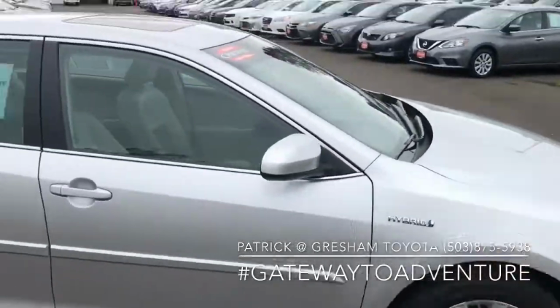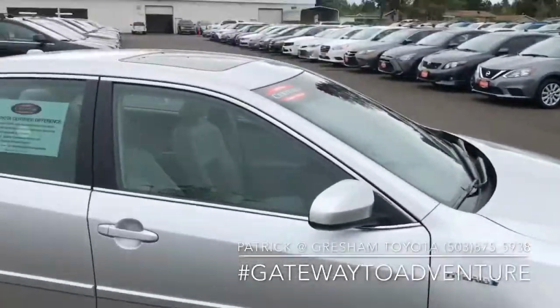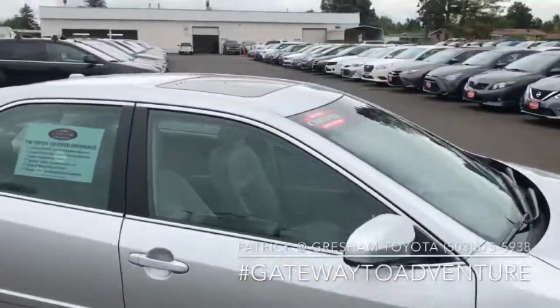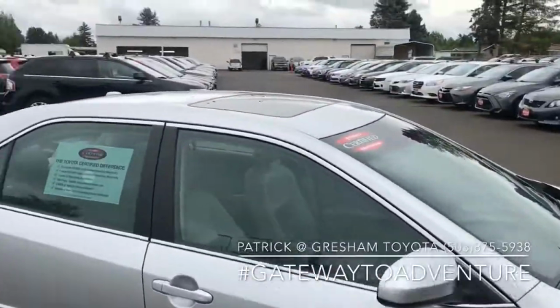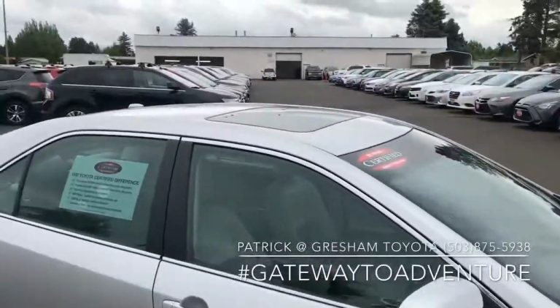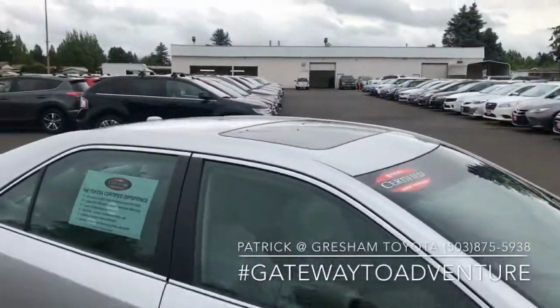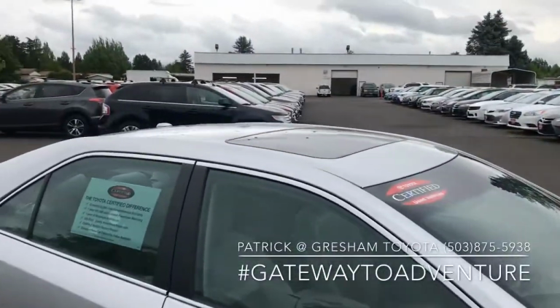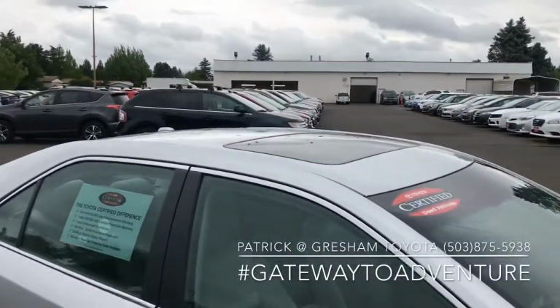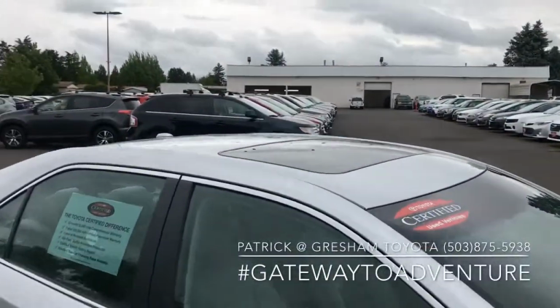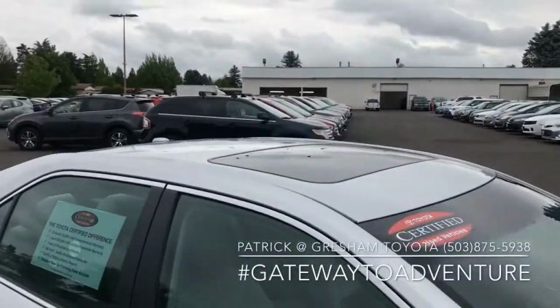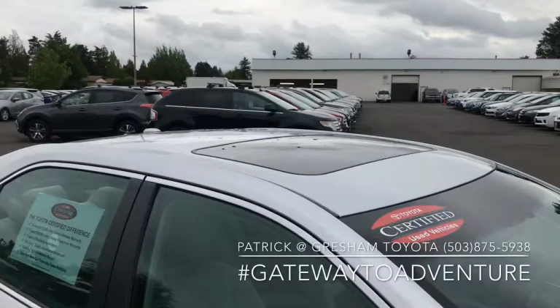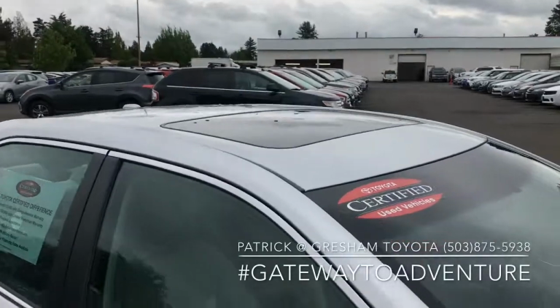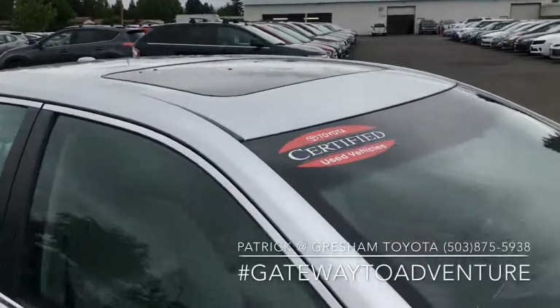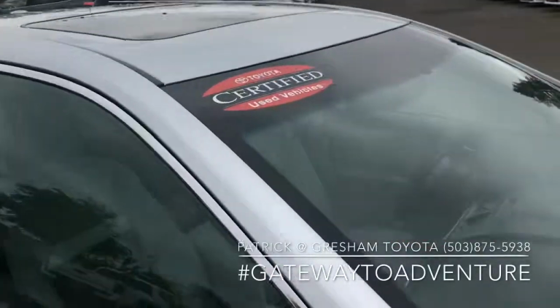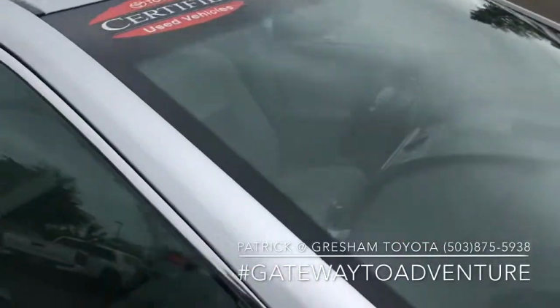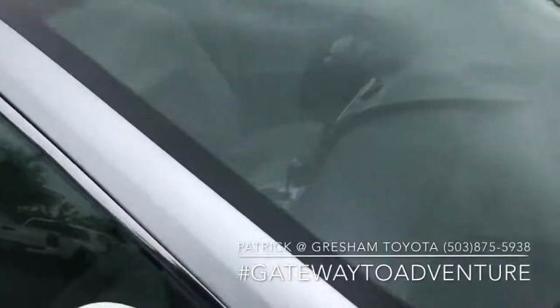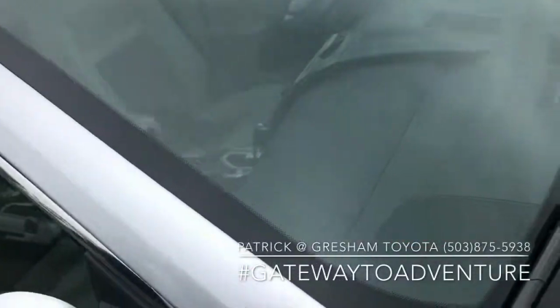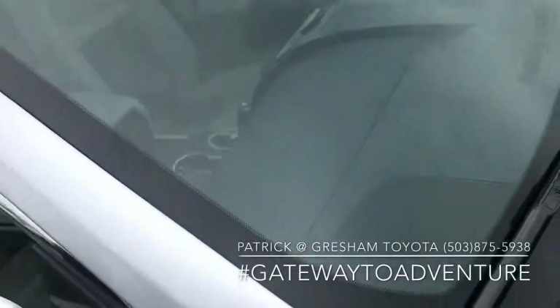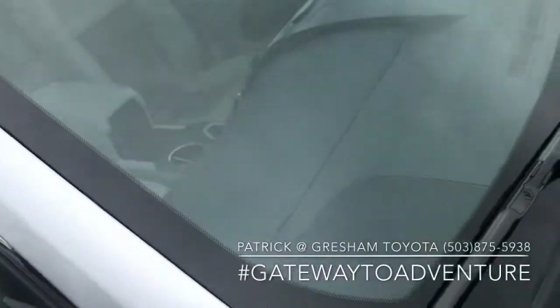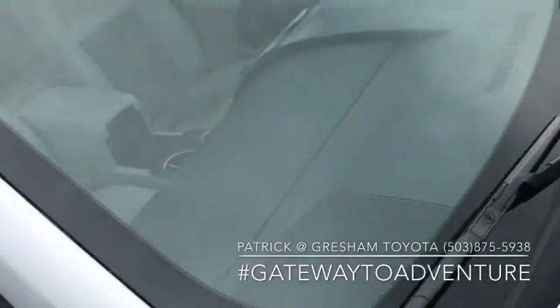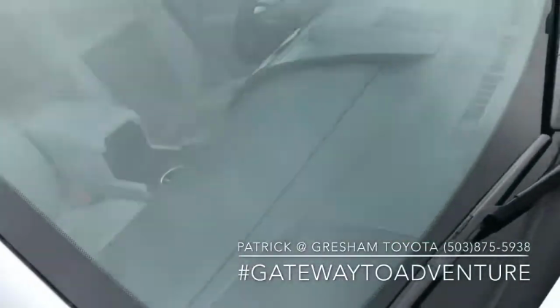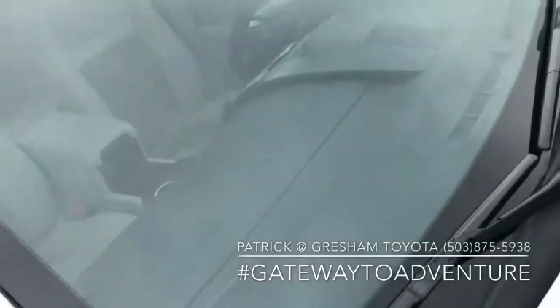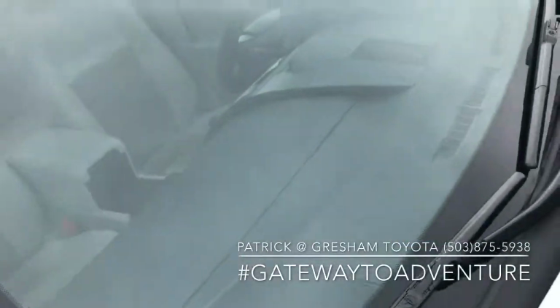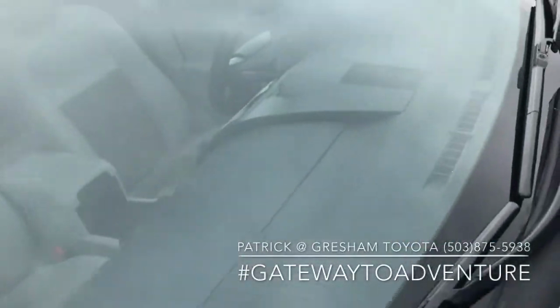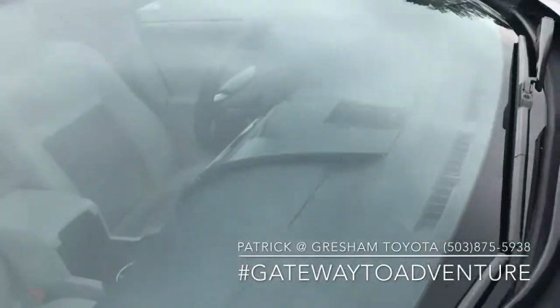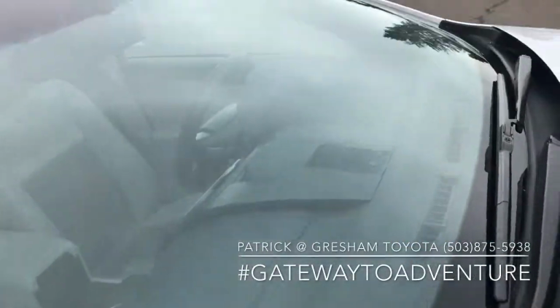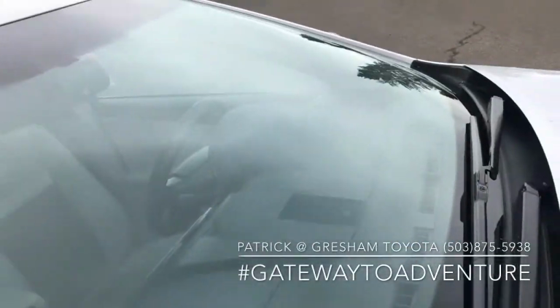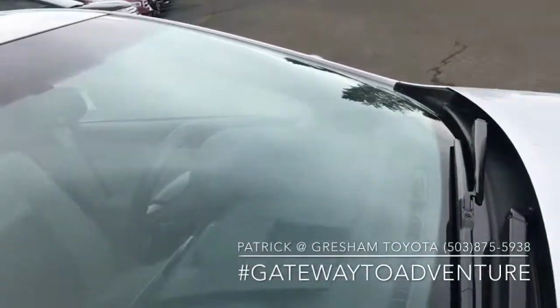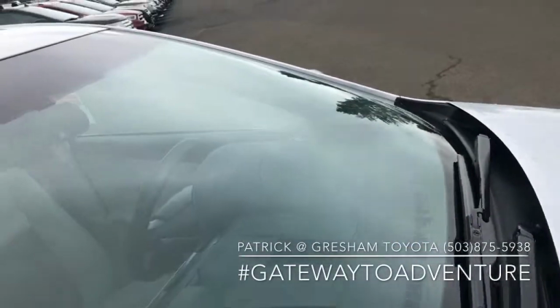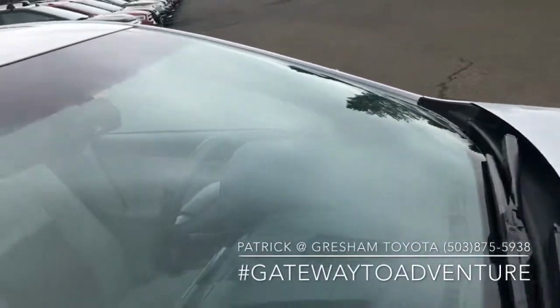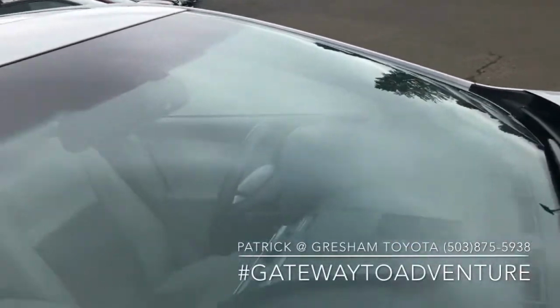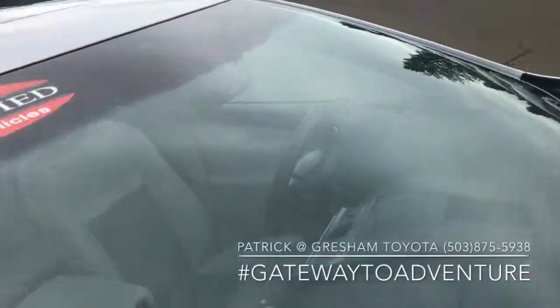It does have a moonroof. Windshield's in perfect condition.